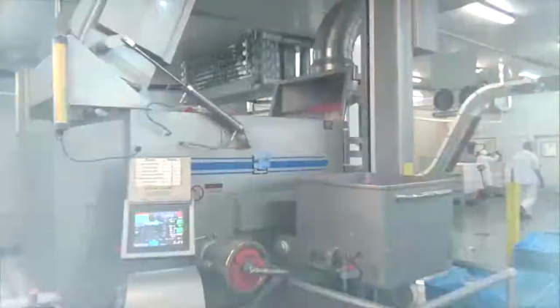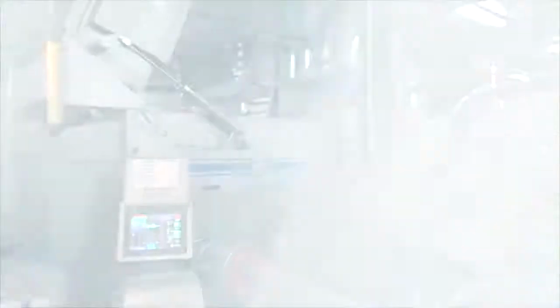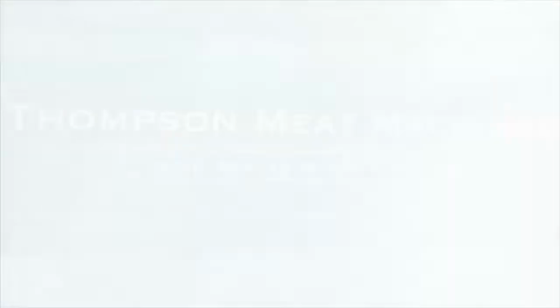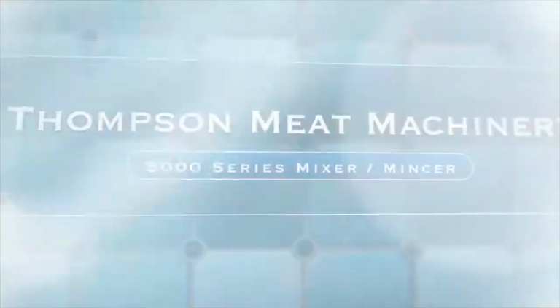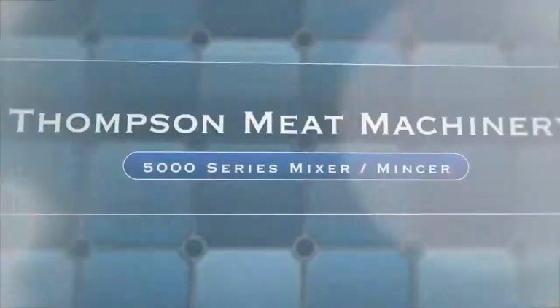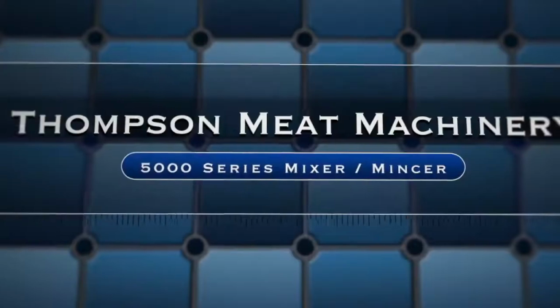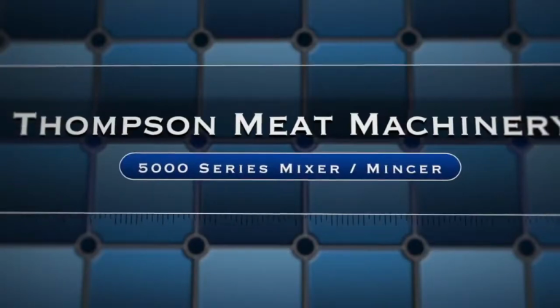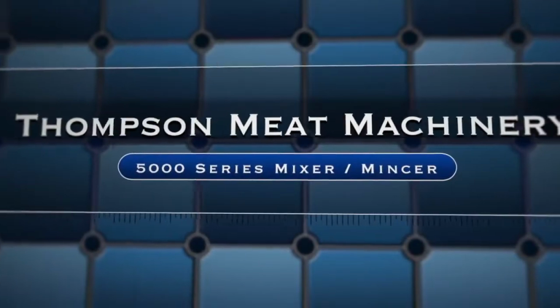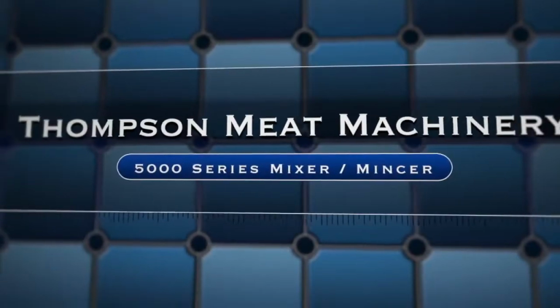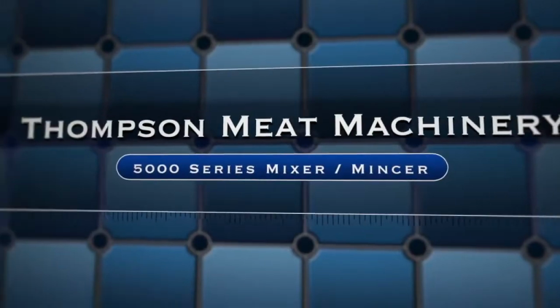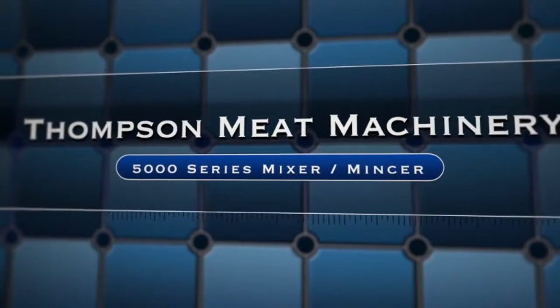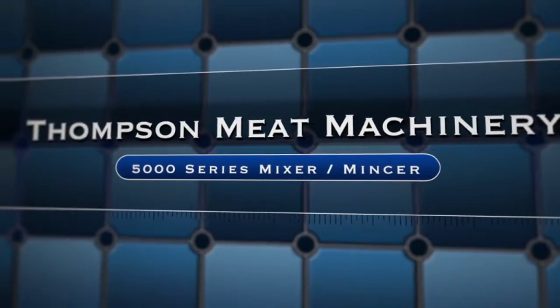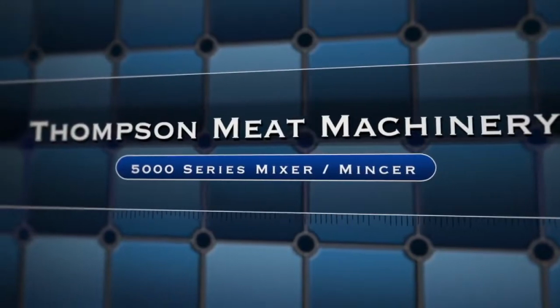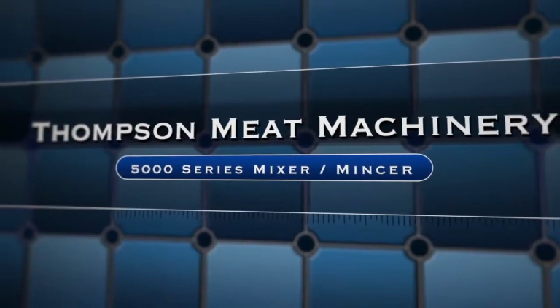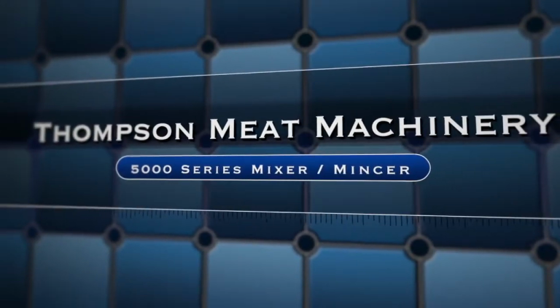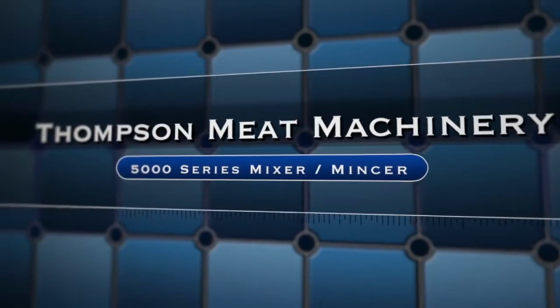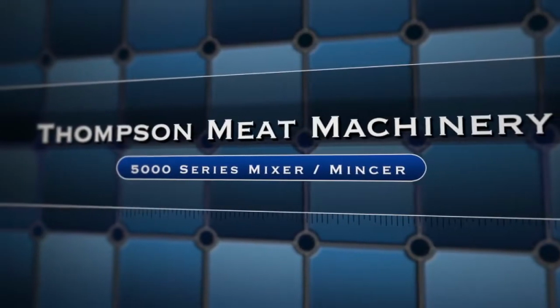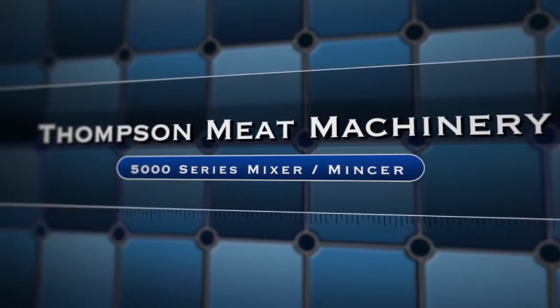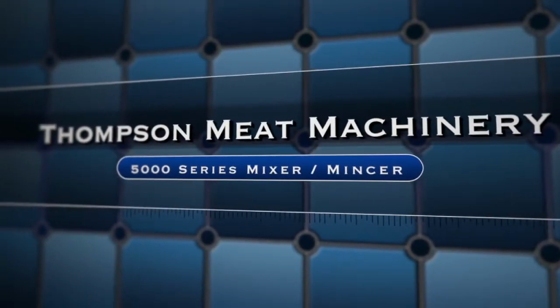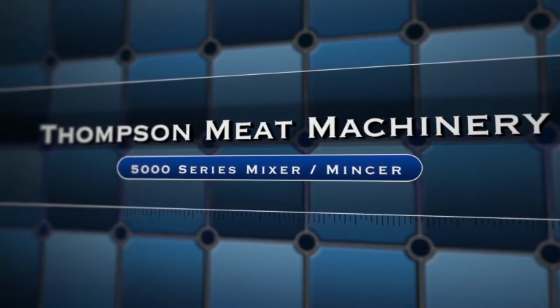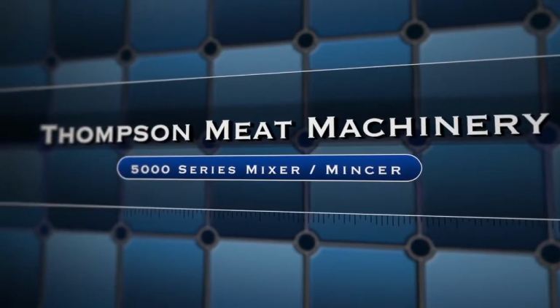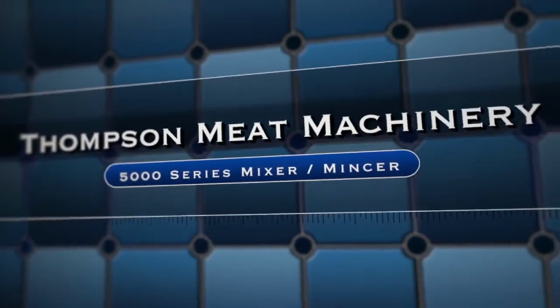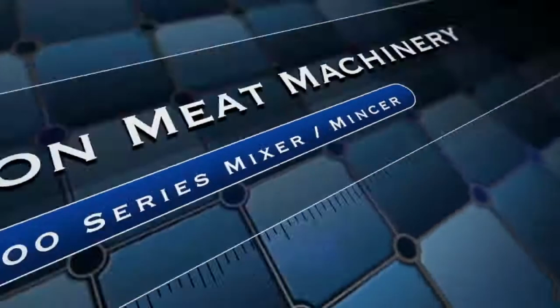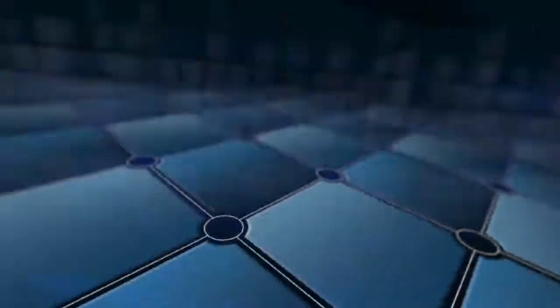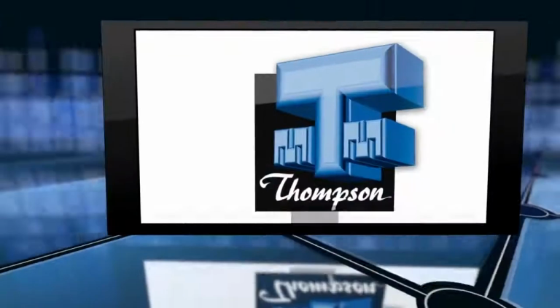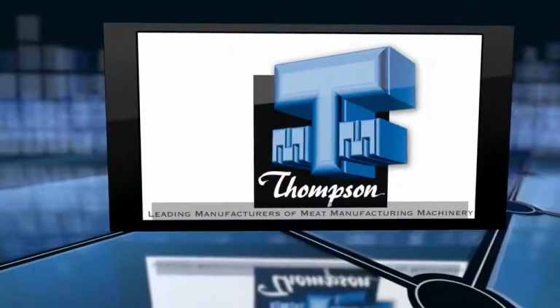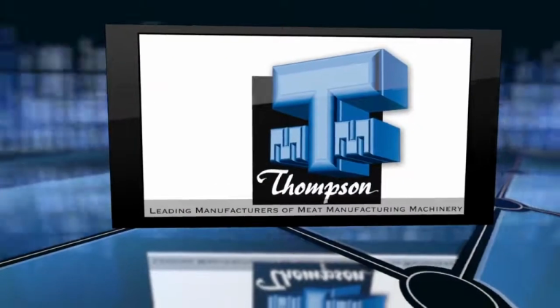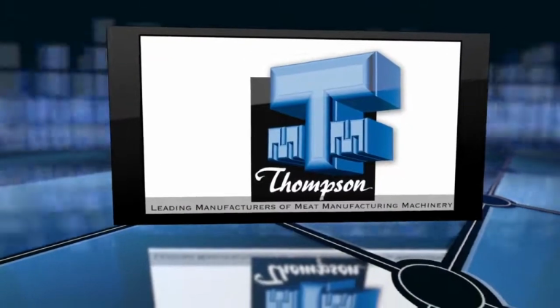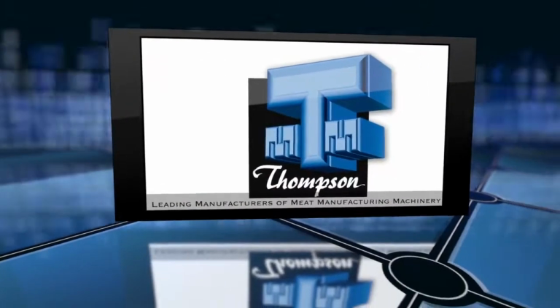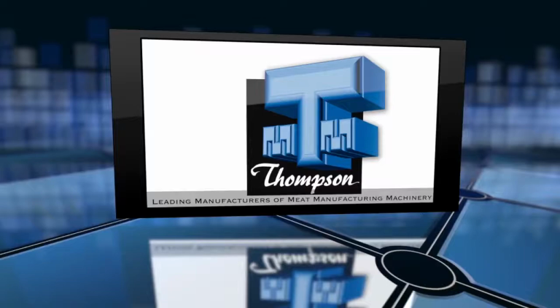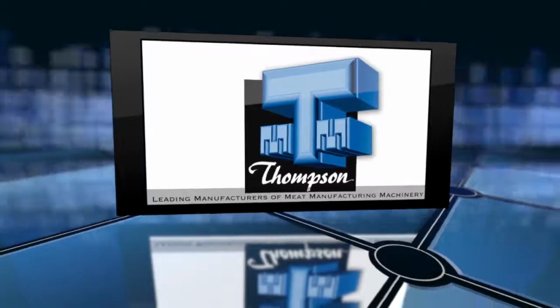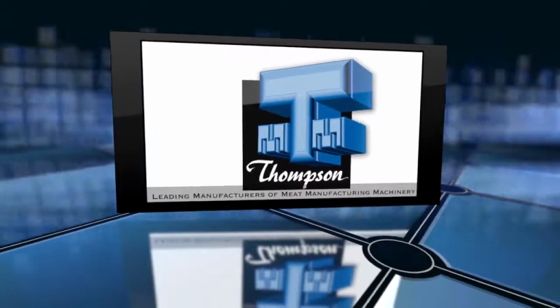Thompson Meat Machinery — leading manufacturers of meat processing machinery.